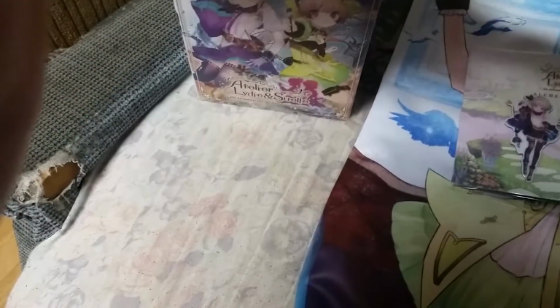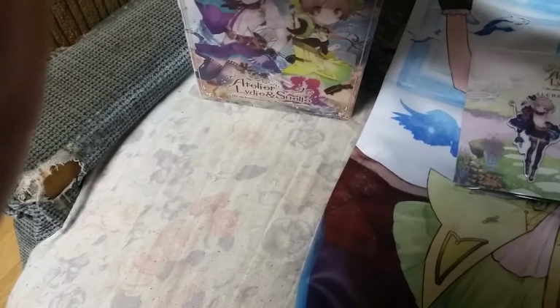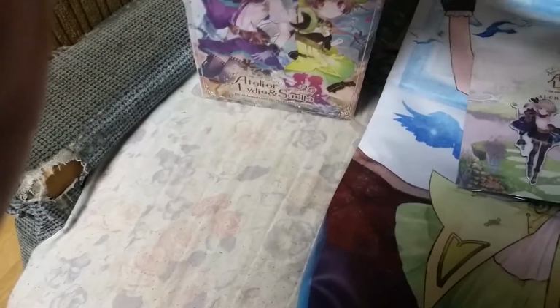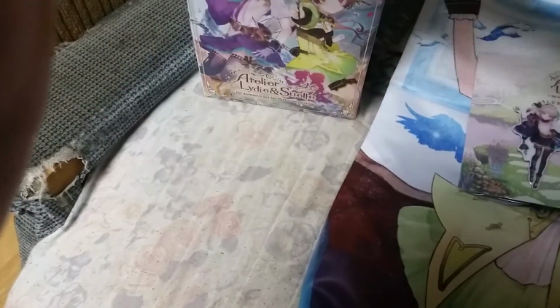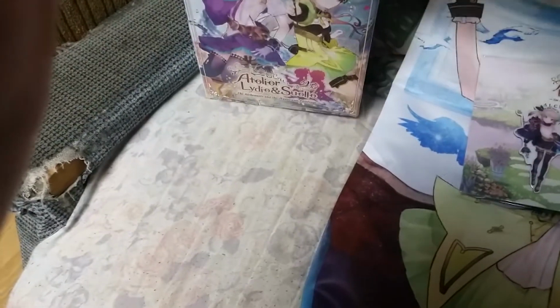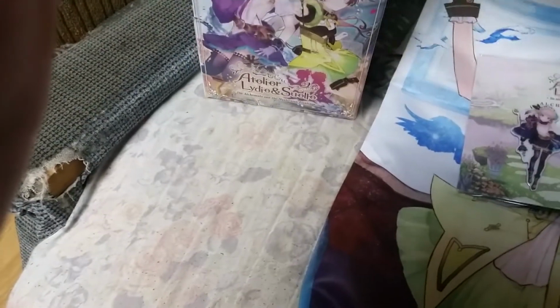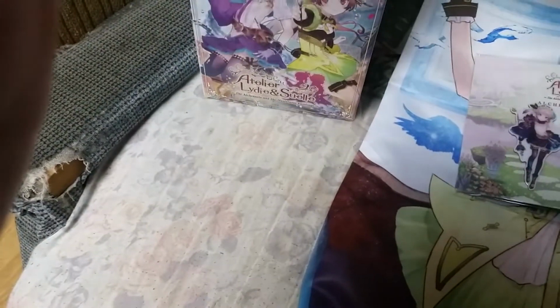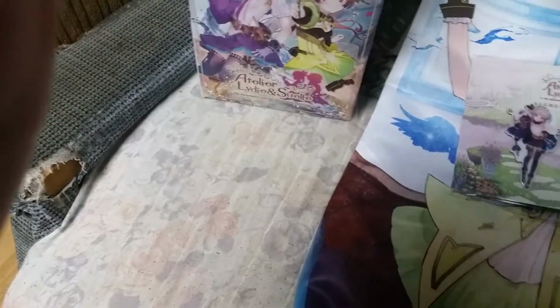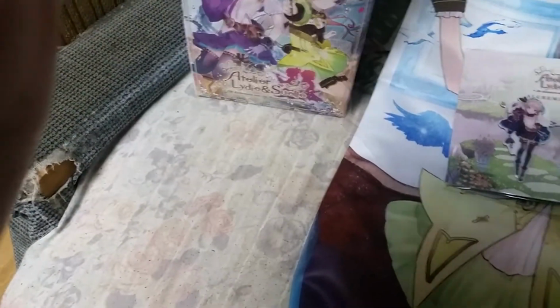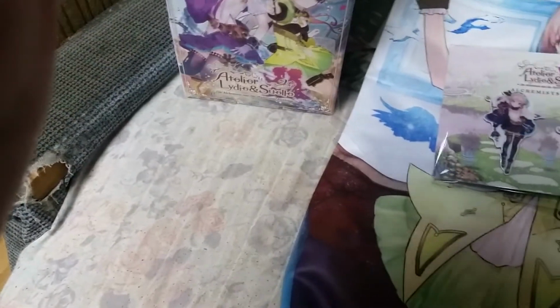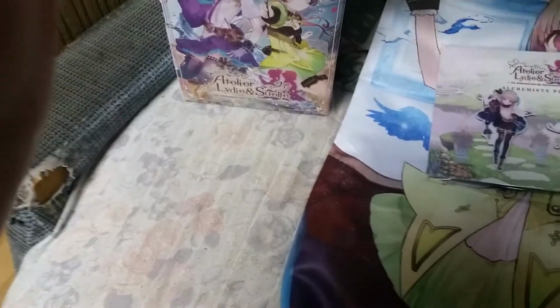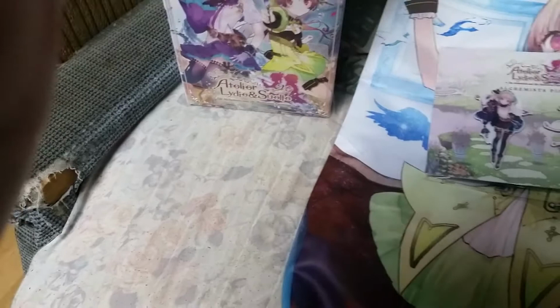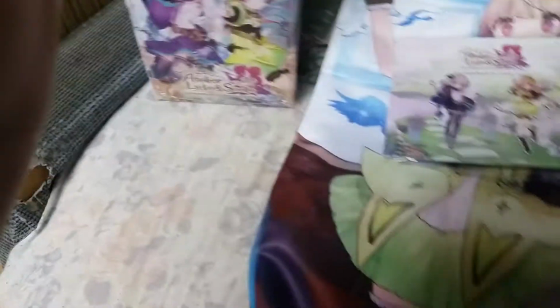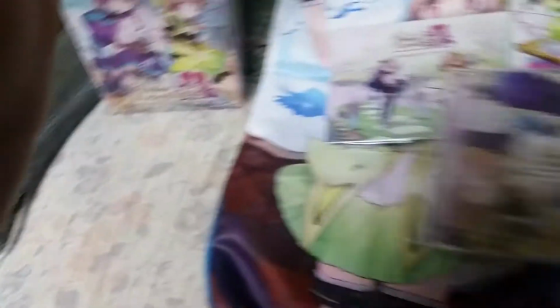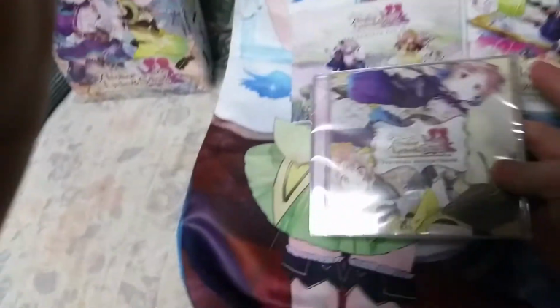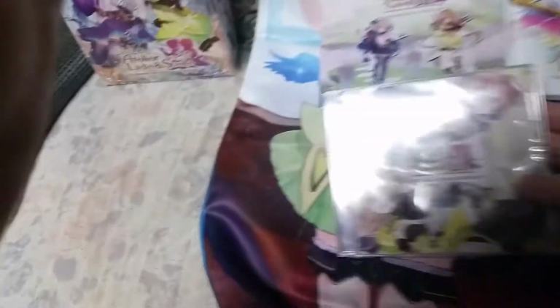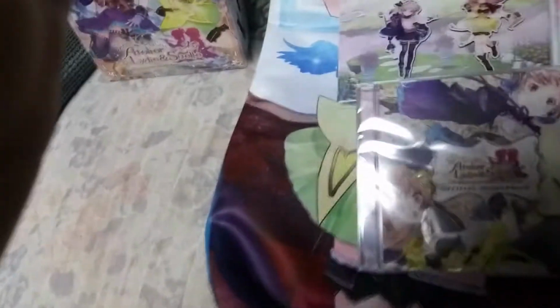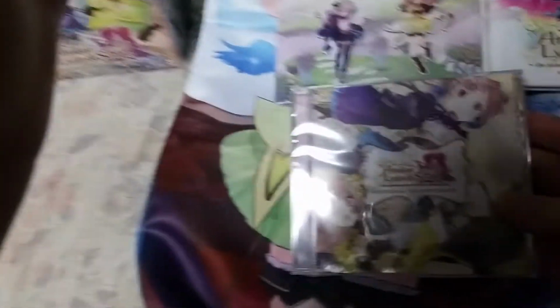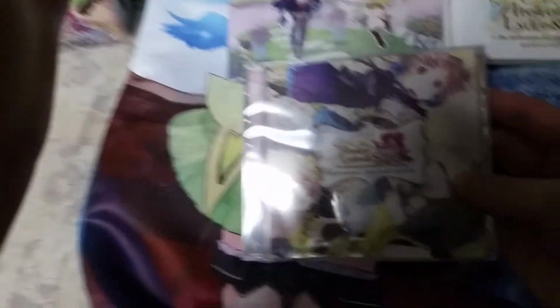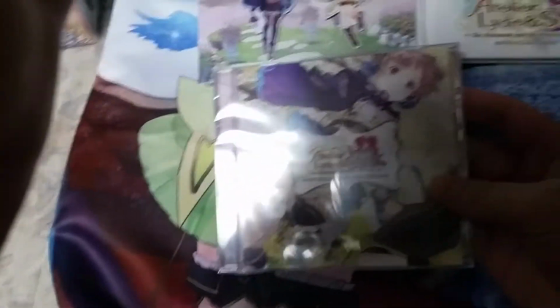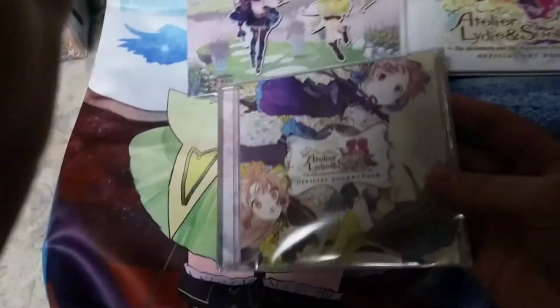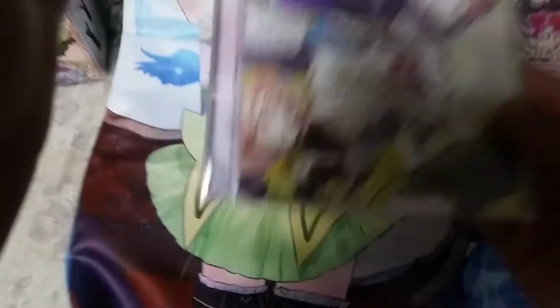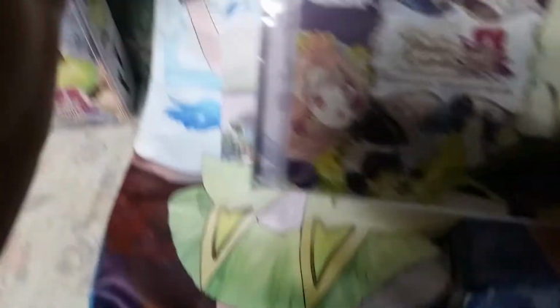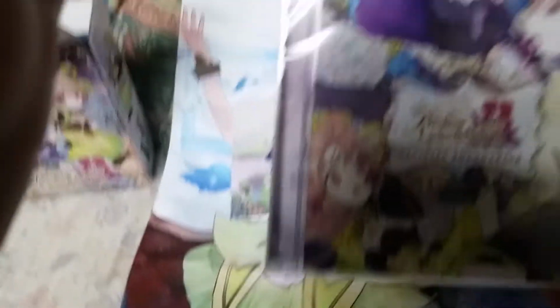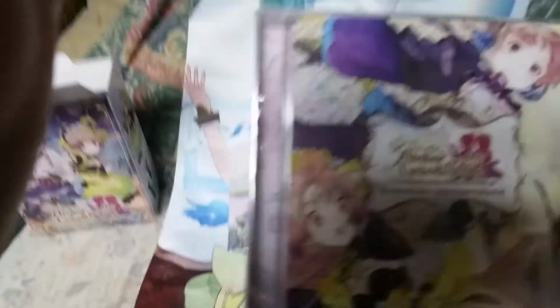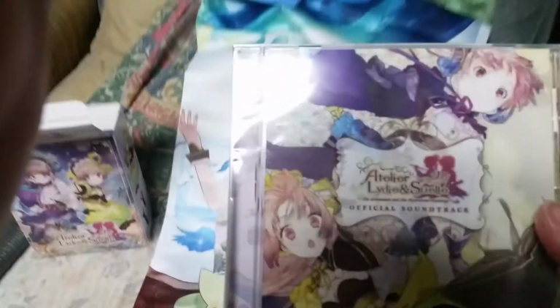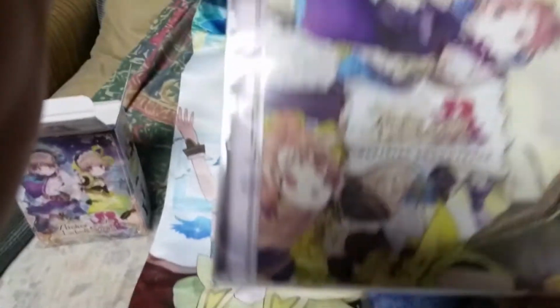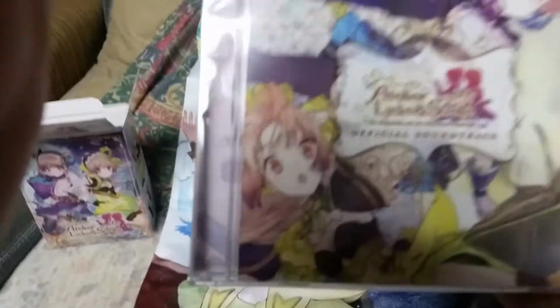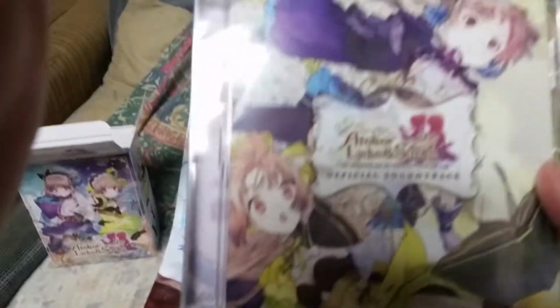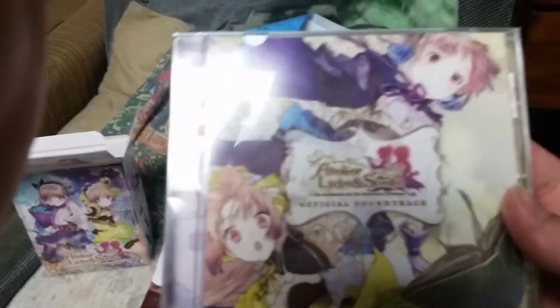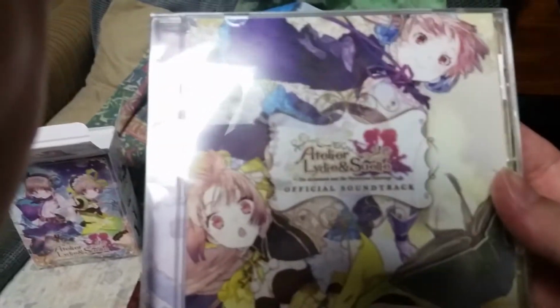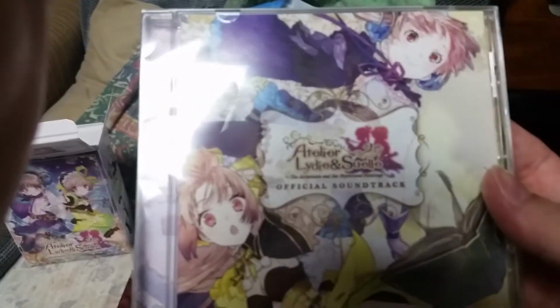Next up, we got the OST. This is a nice soundtrack — some nice art on it, too.